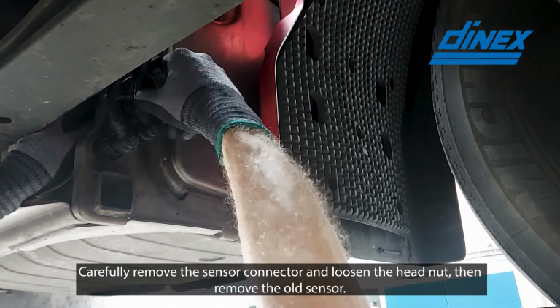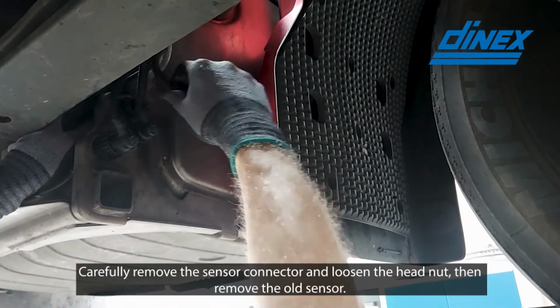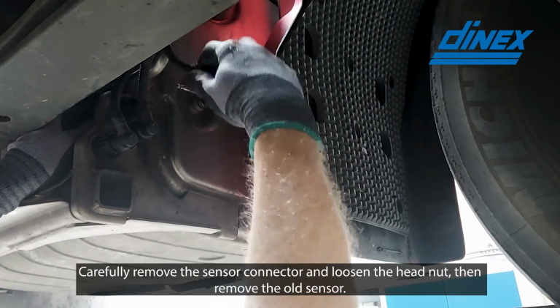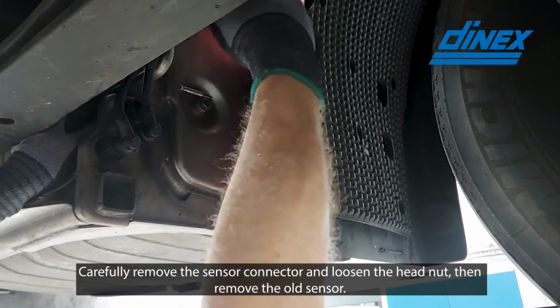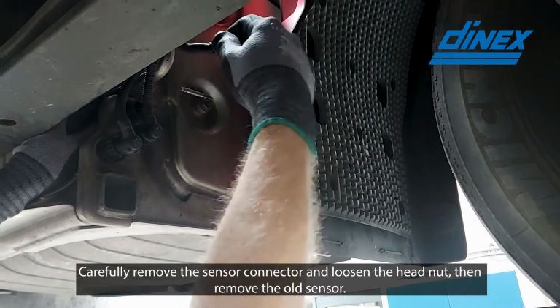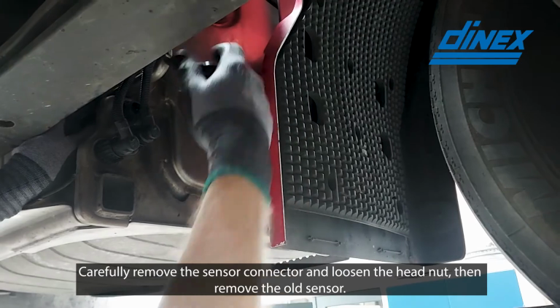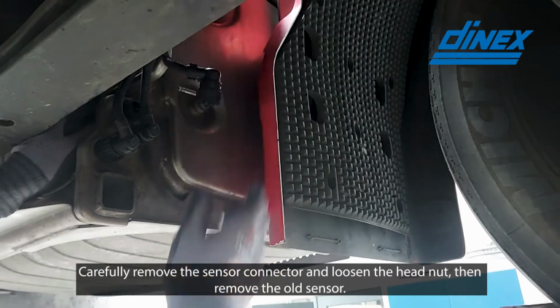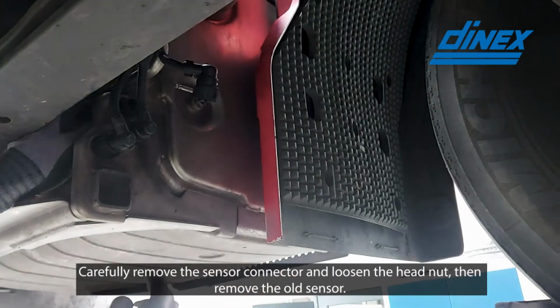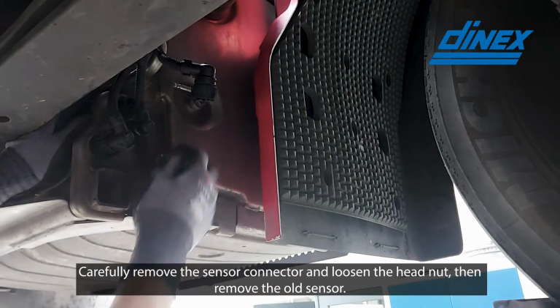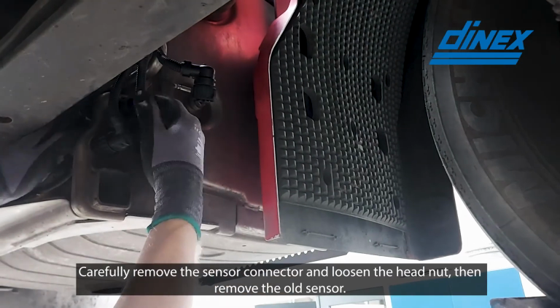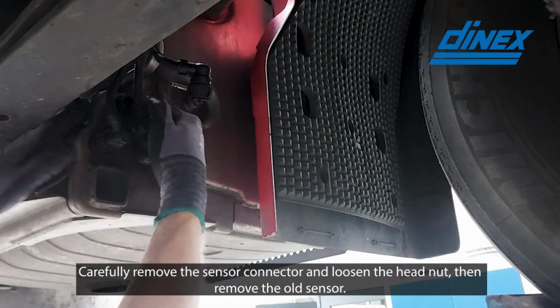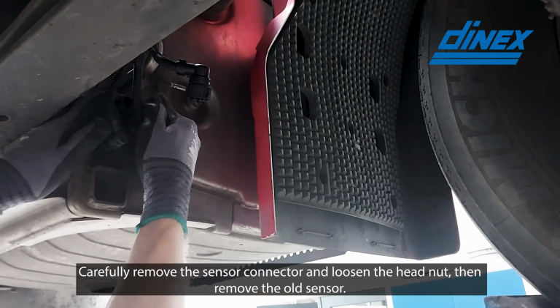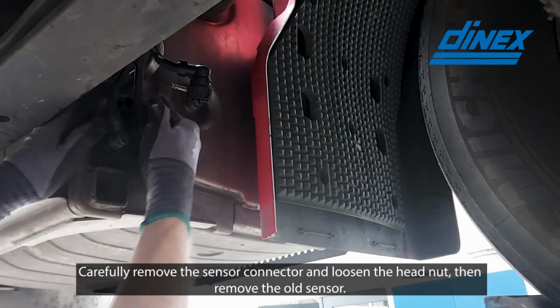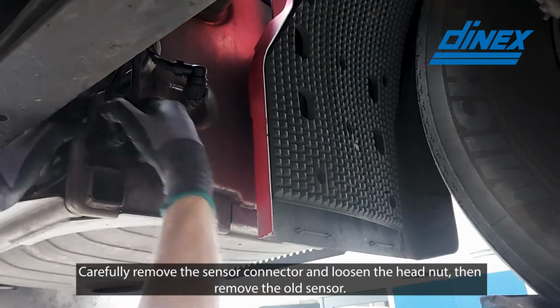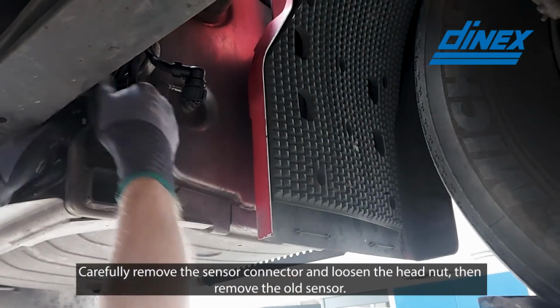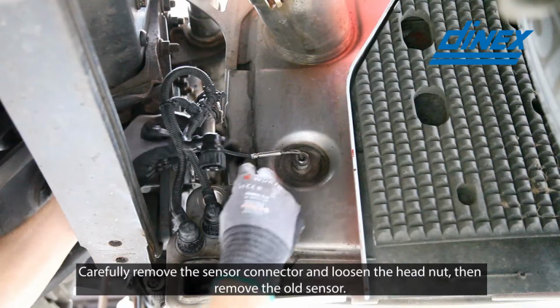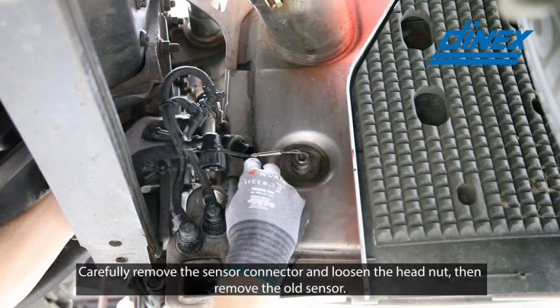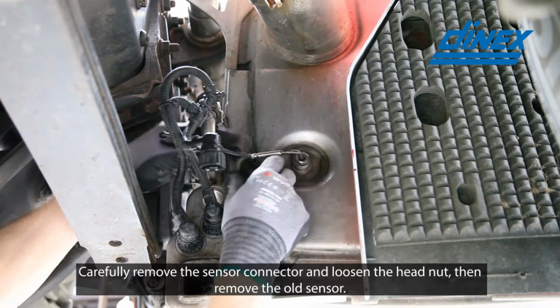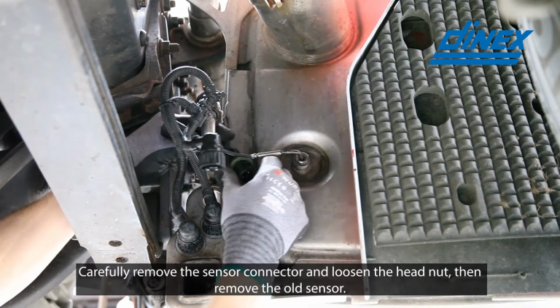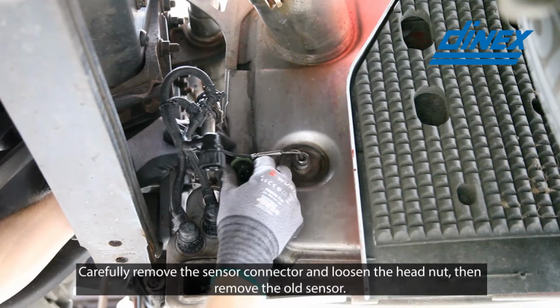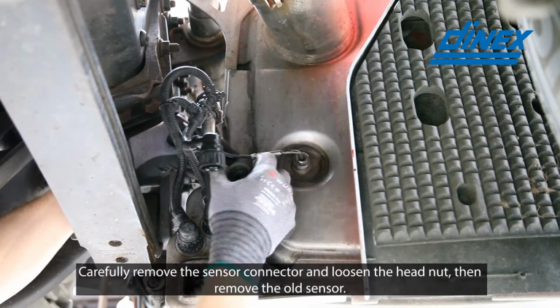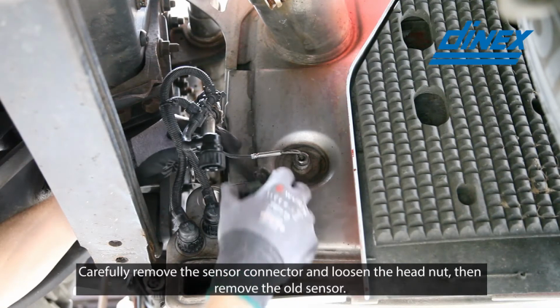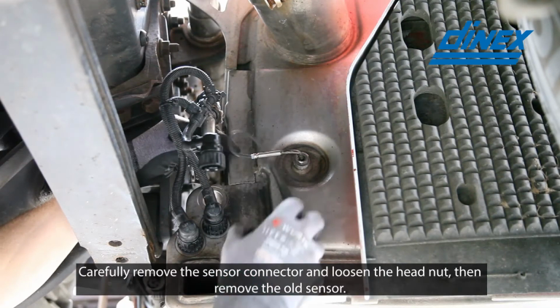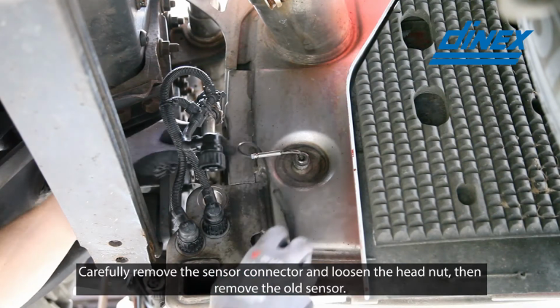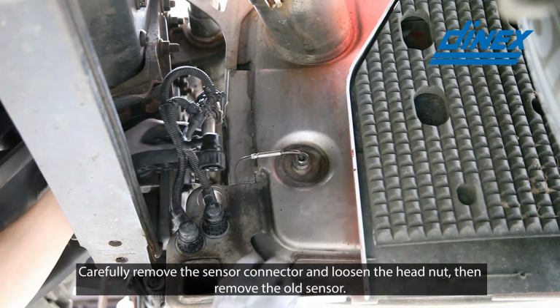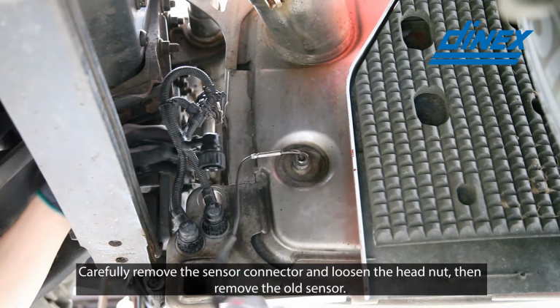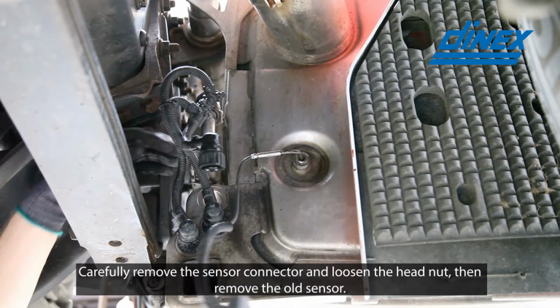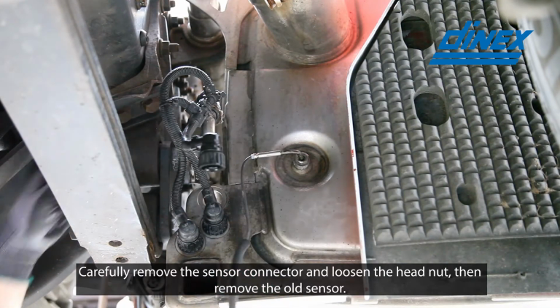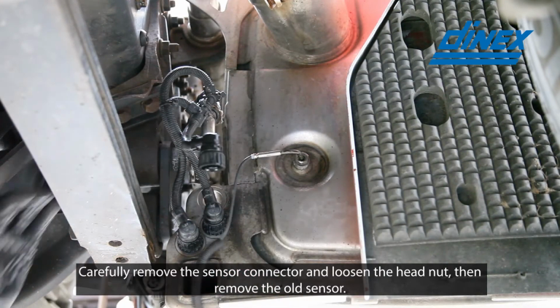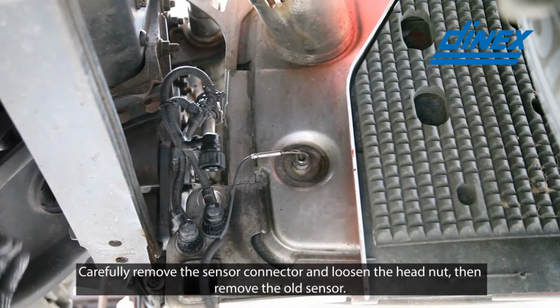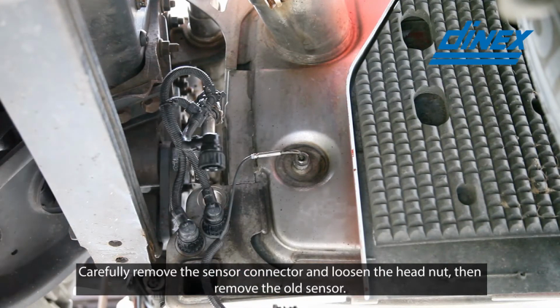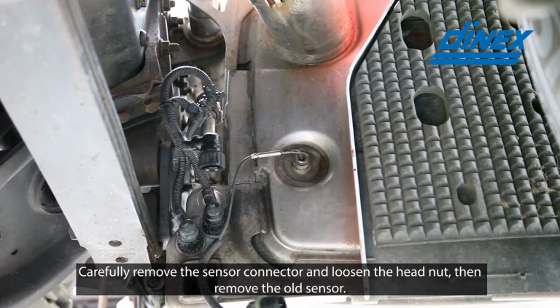Carefully remove the sensor connector and loosen the head nut. Then remove the old sensor.